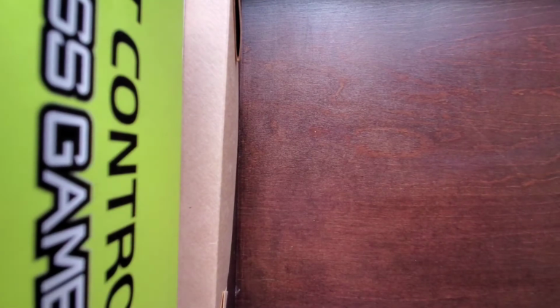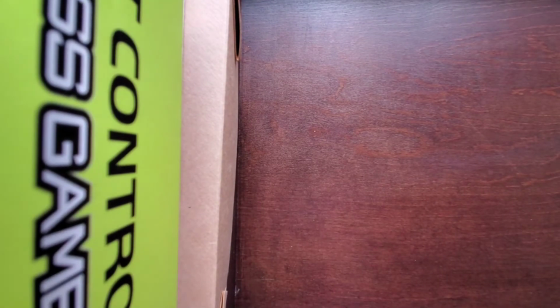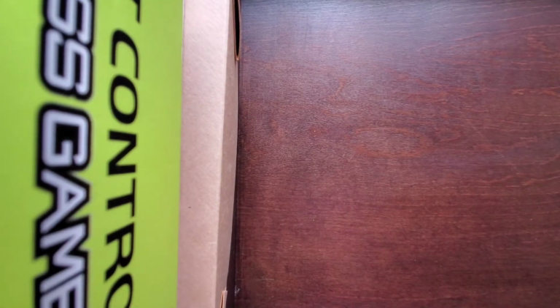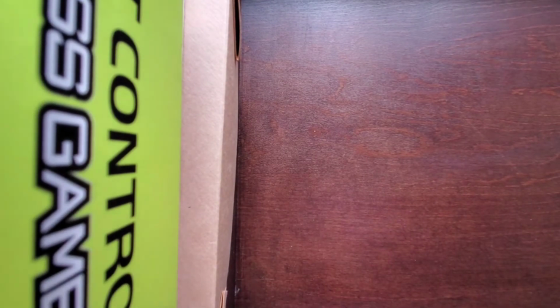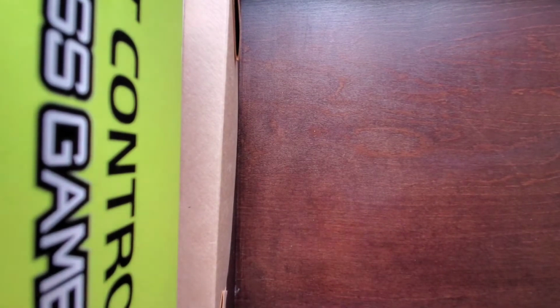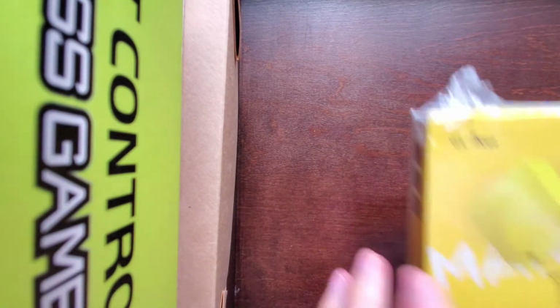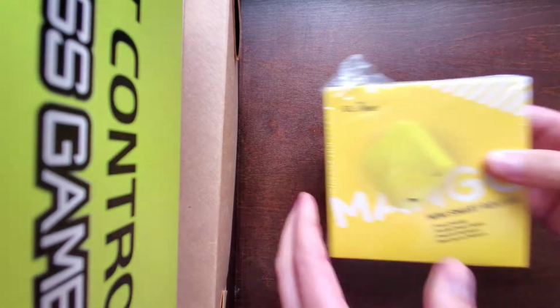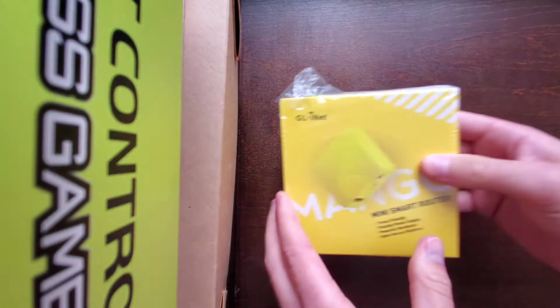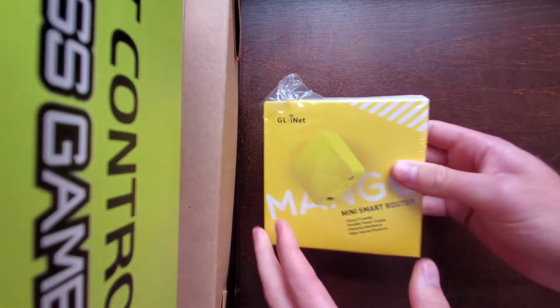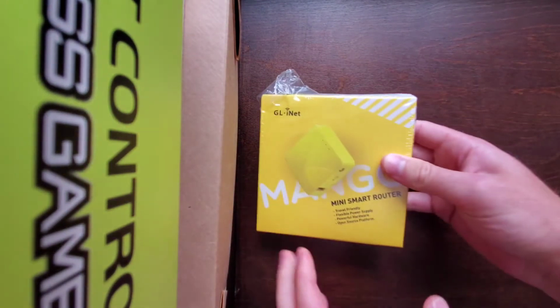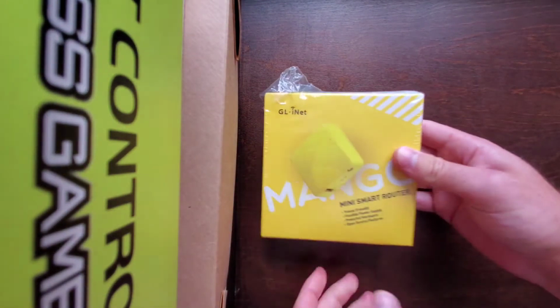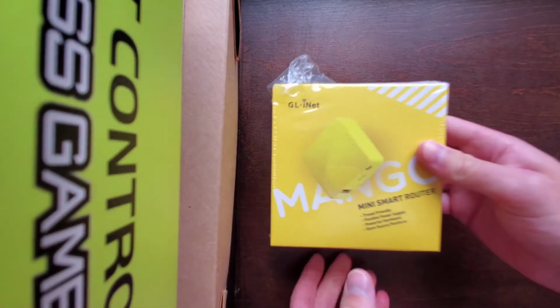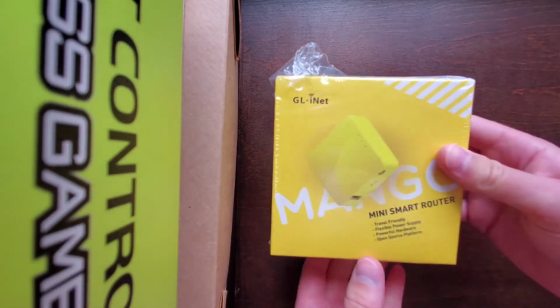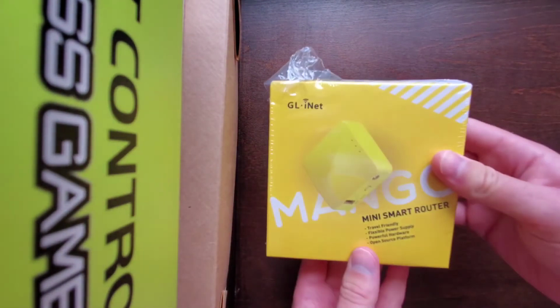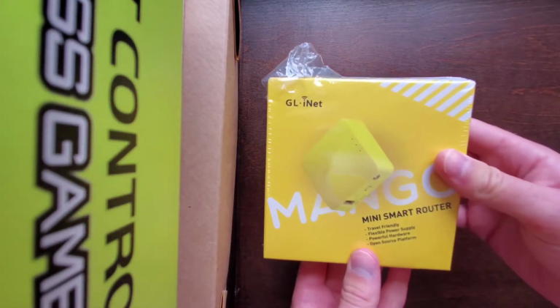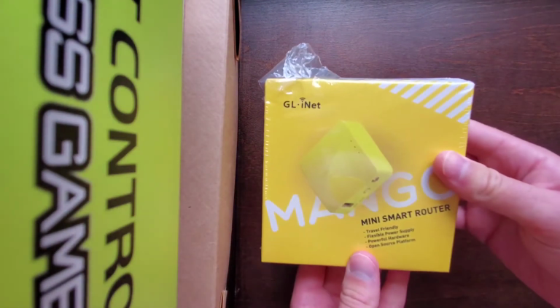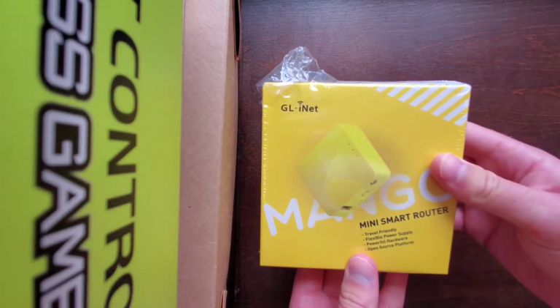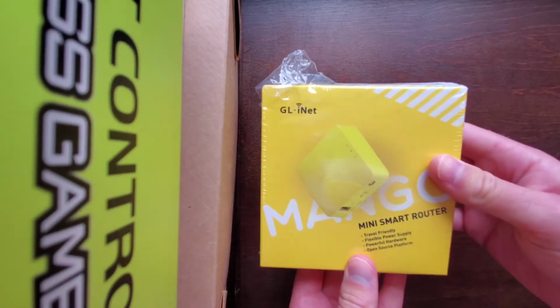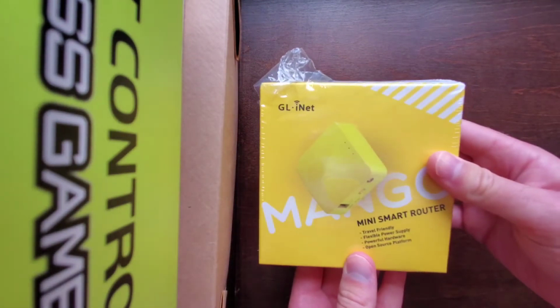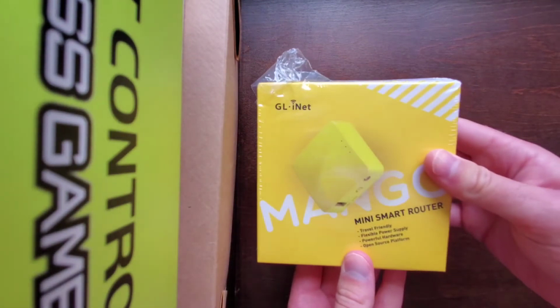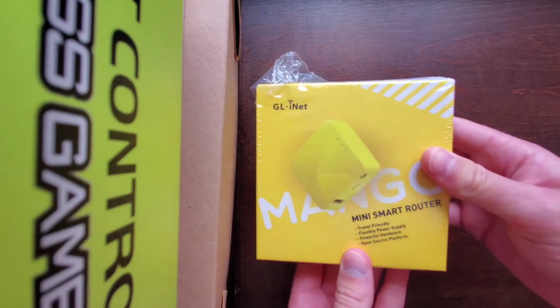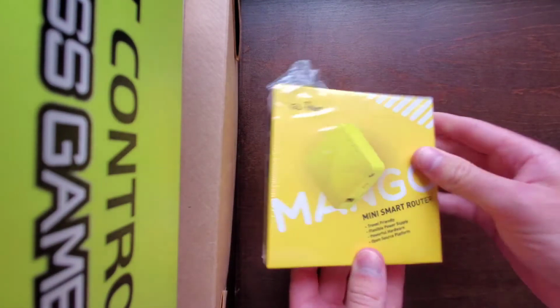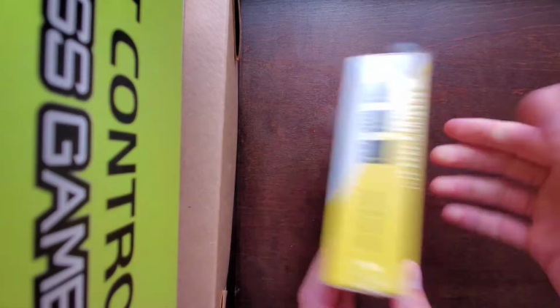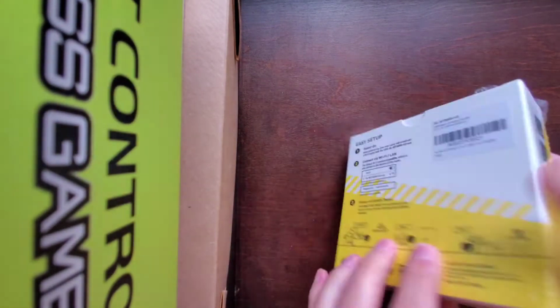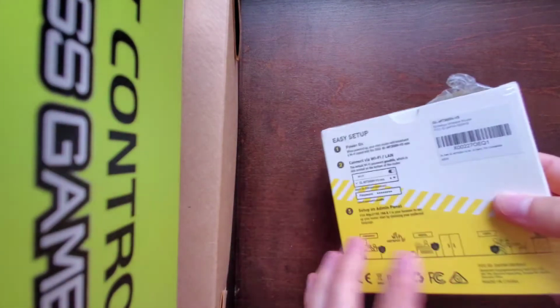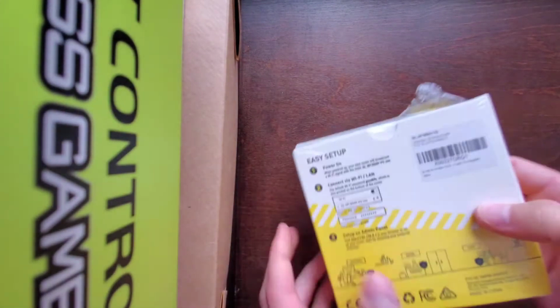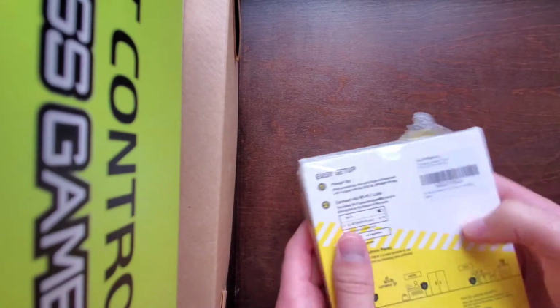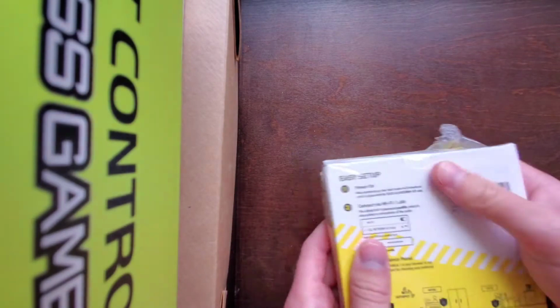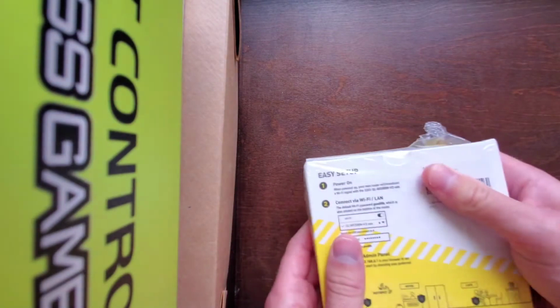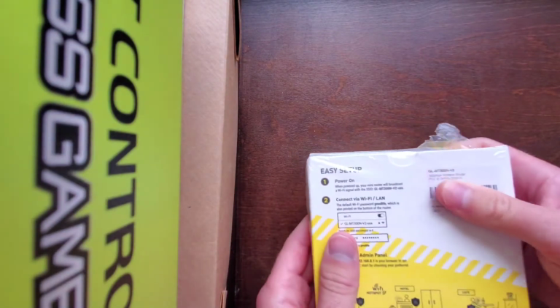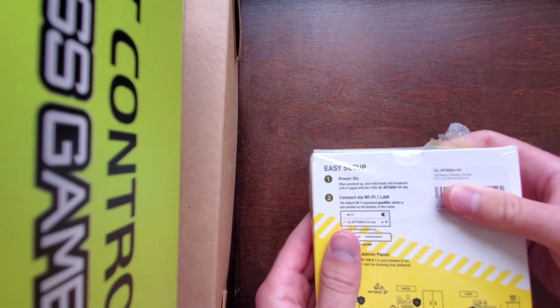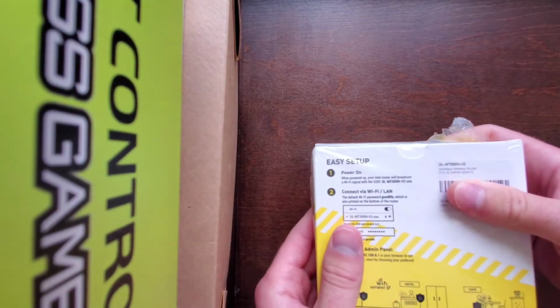Hey guys, today we're going to be taking a look at the unboxing of the Mango Mini Smart Router.